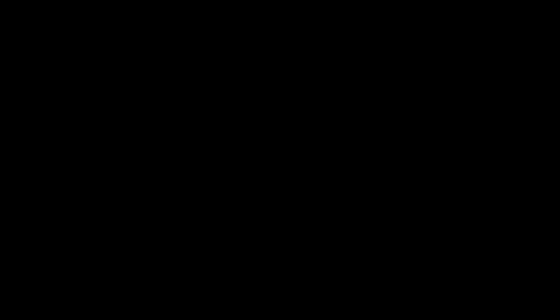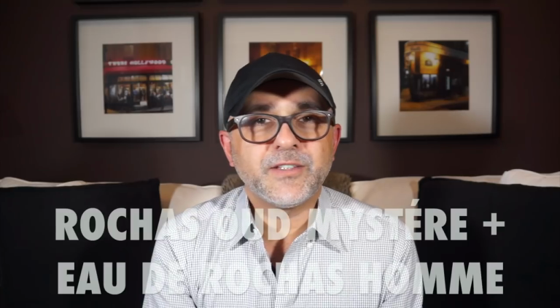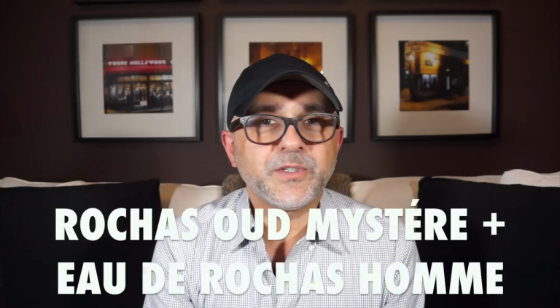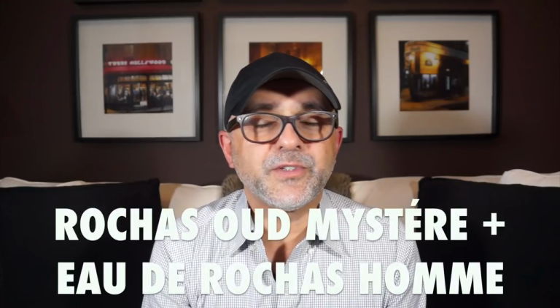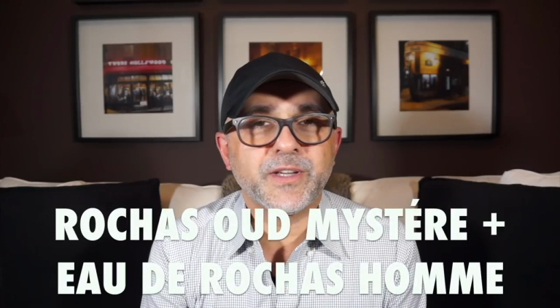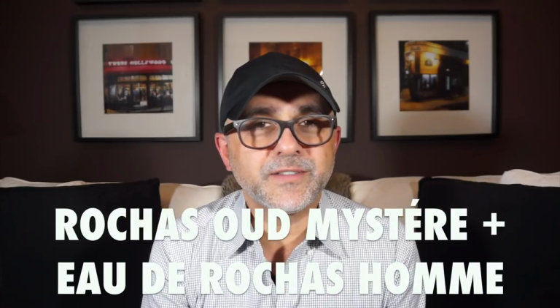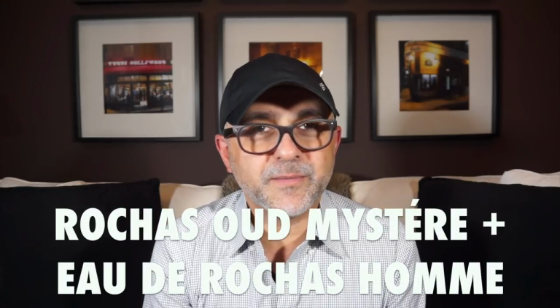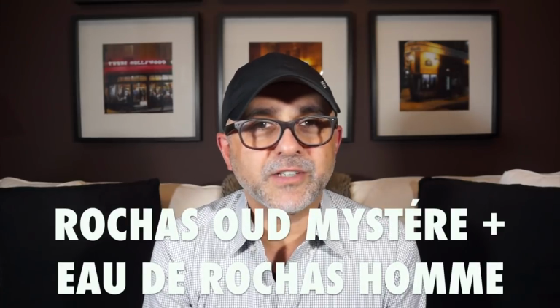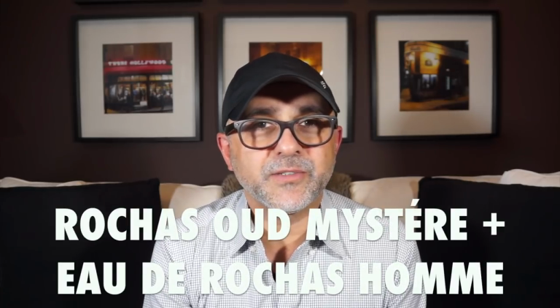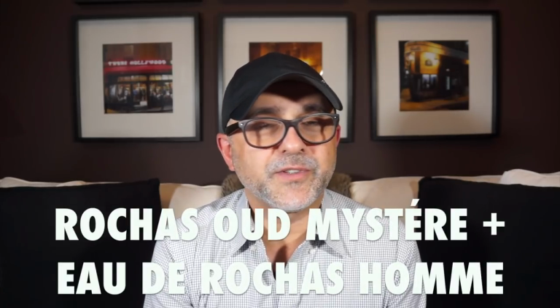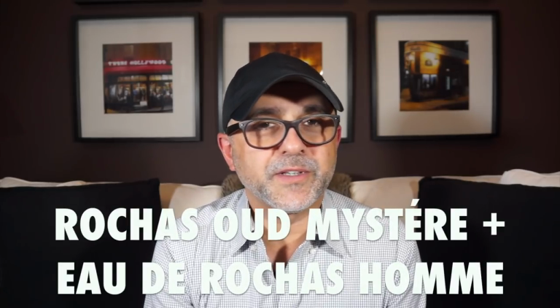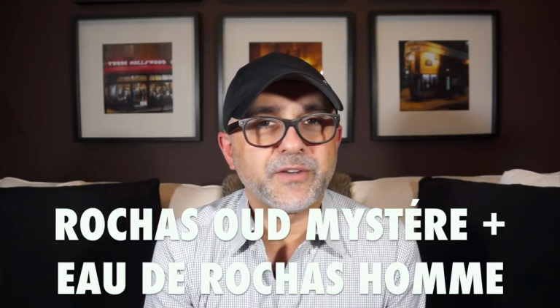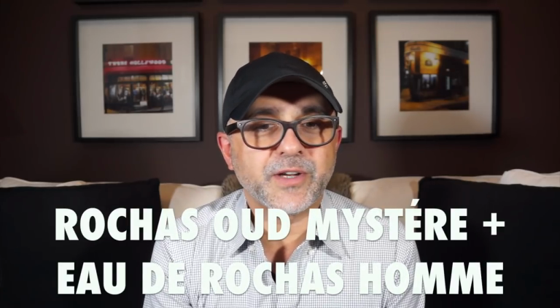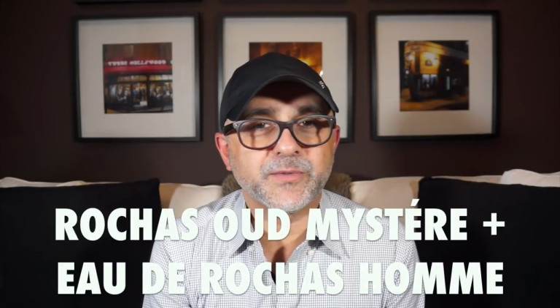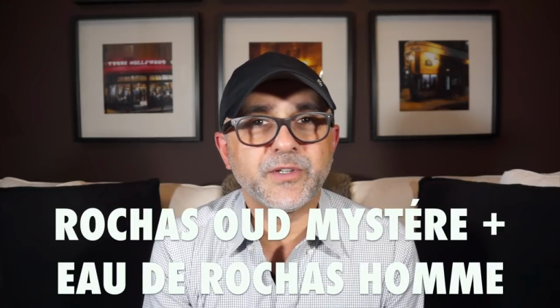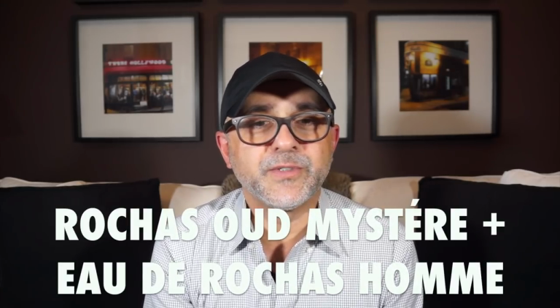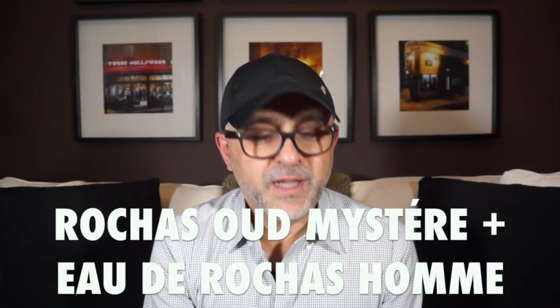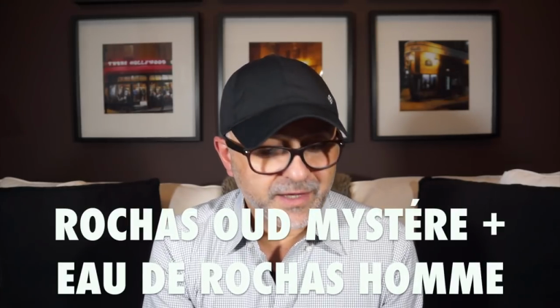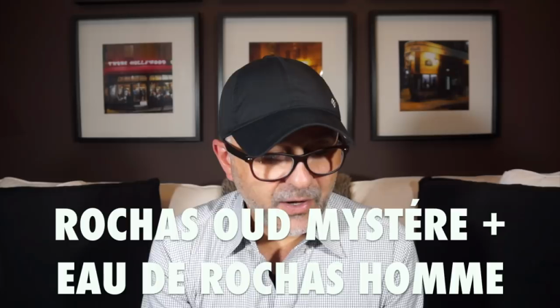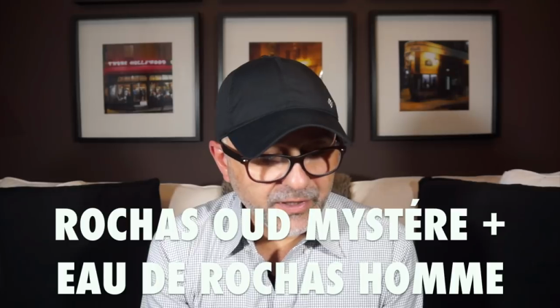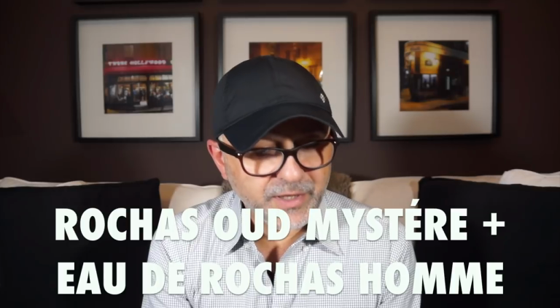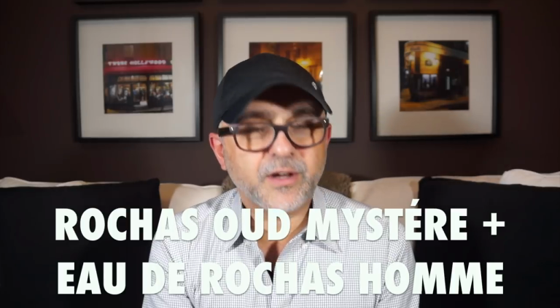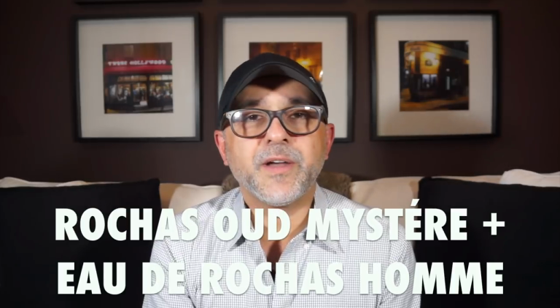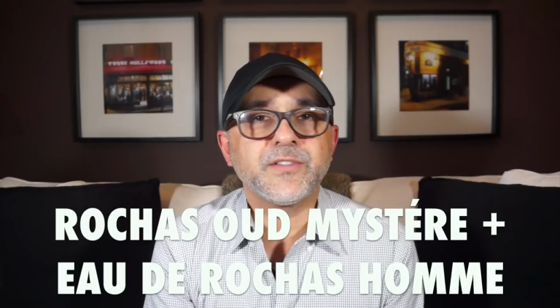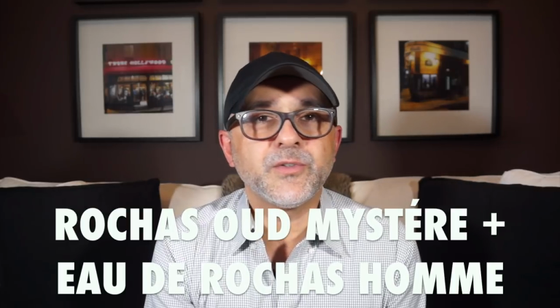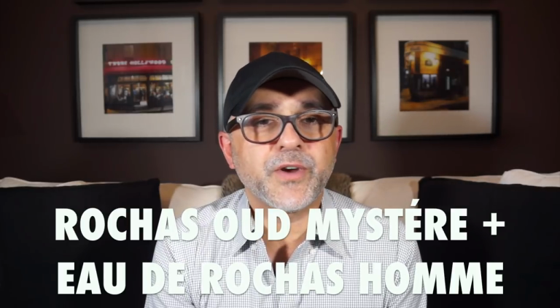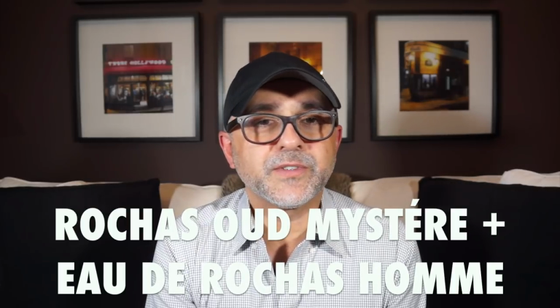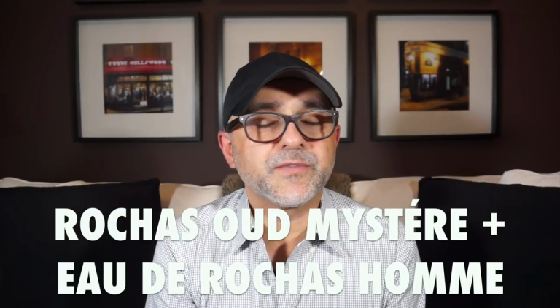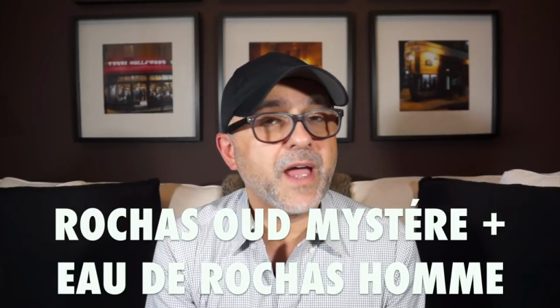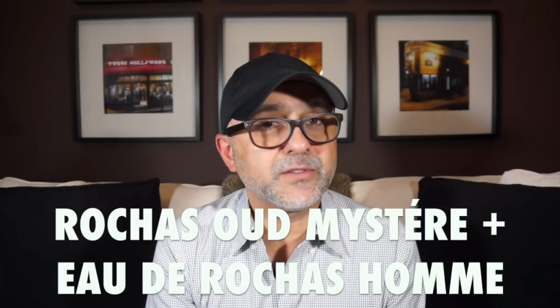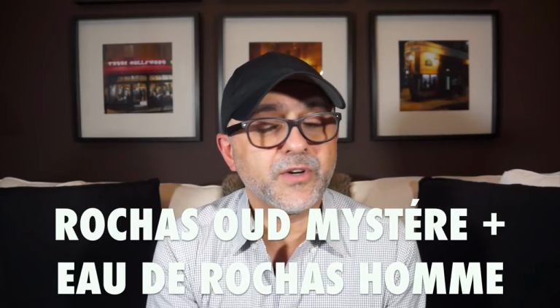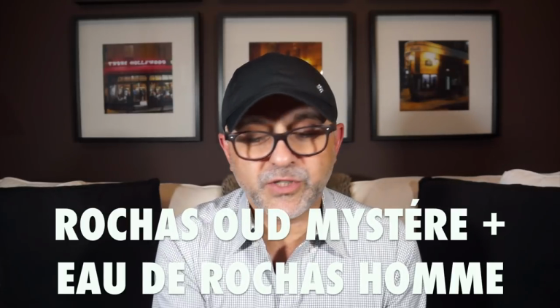Thanks so much for tuning in. This is Sebastian with Smelling Great Fragrance Reviews, and we're going to go ahead and talk about these two fragrances from the house of Rochas.